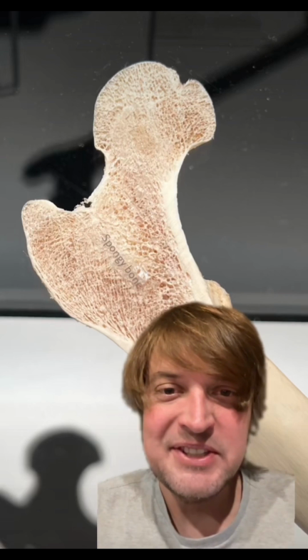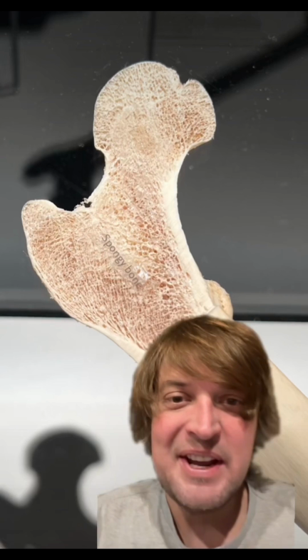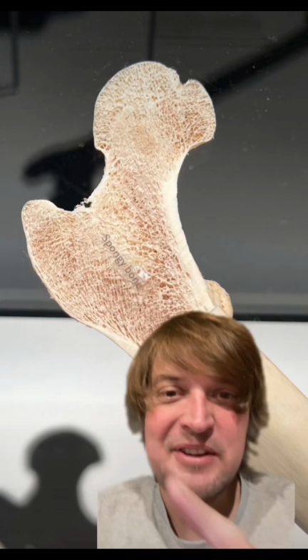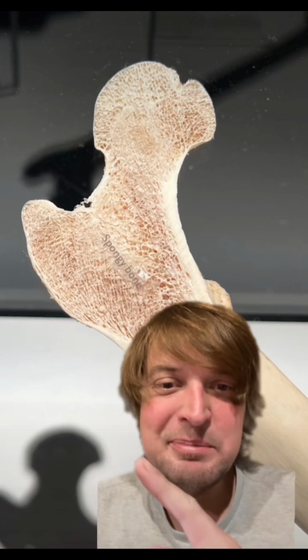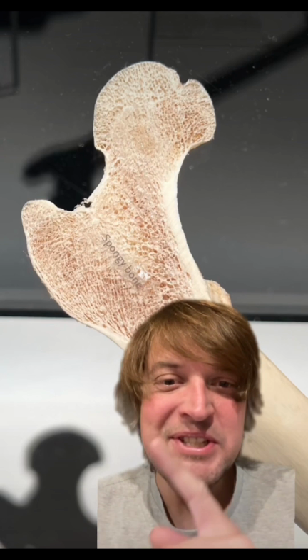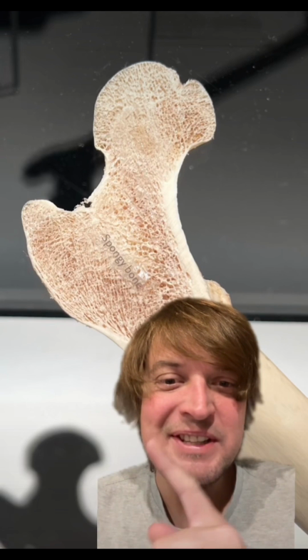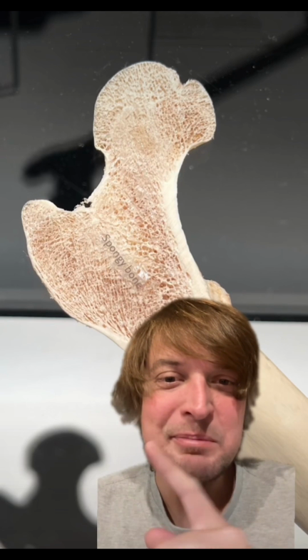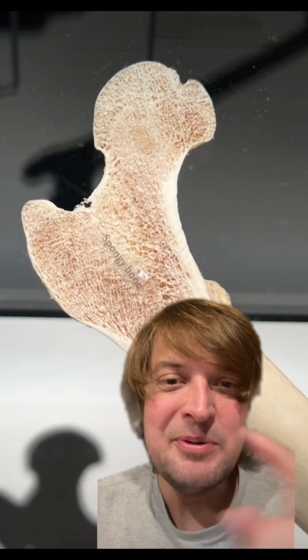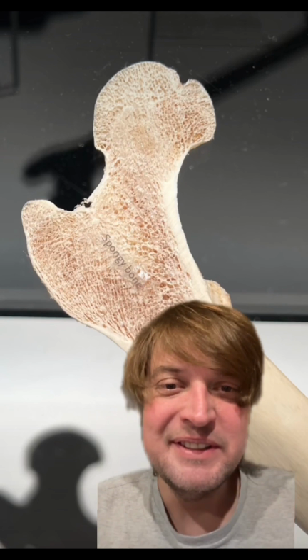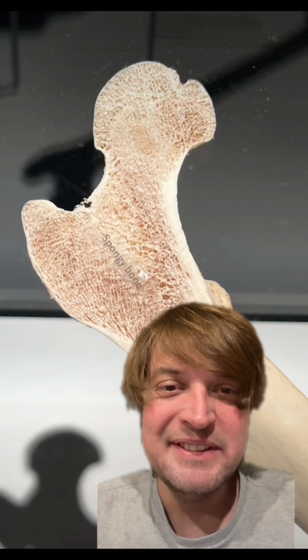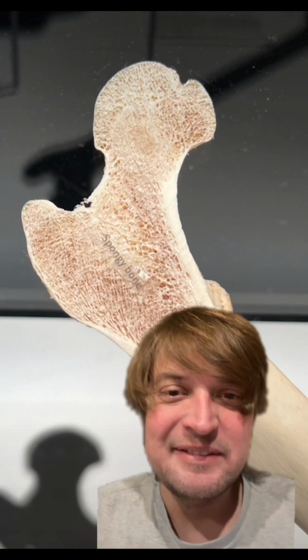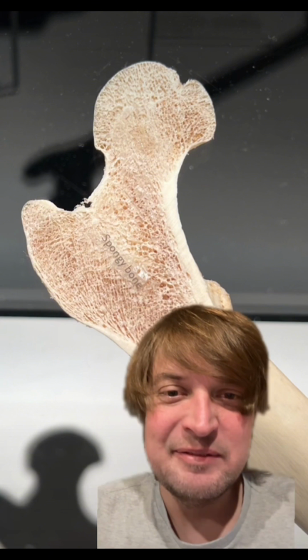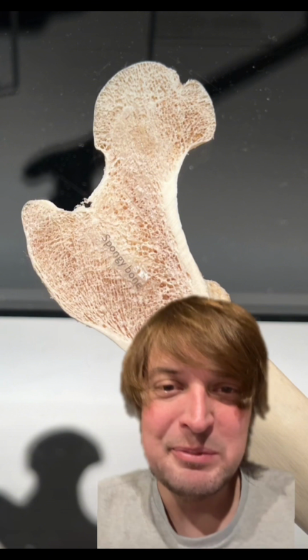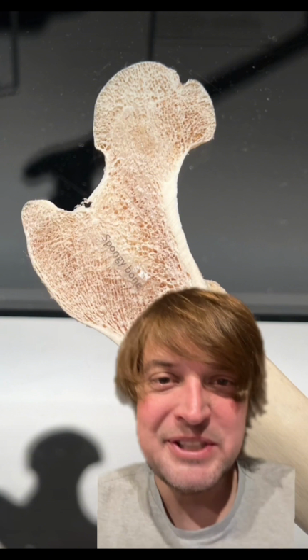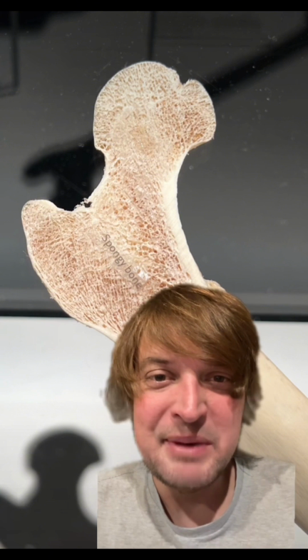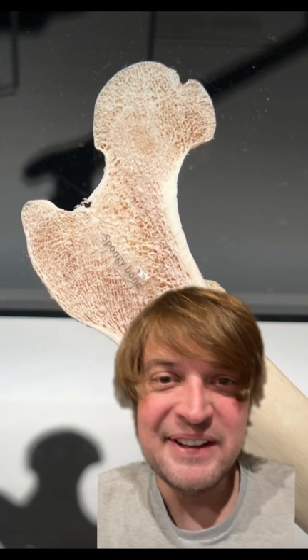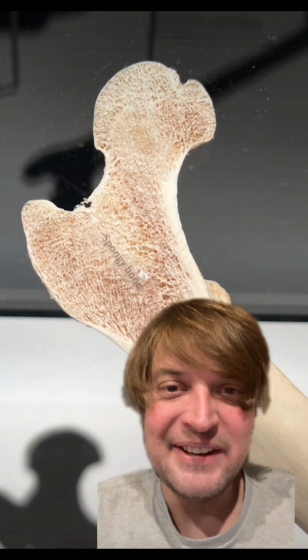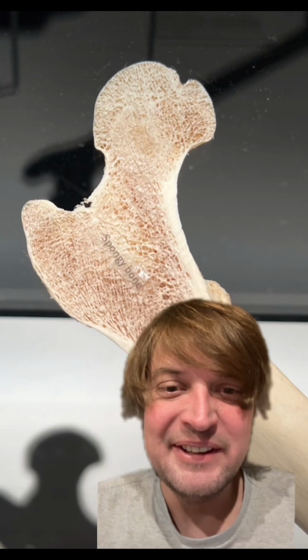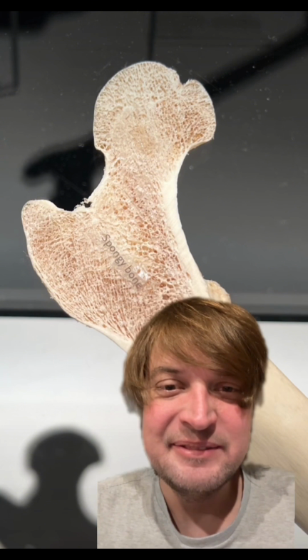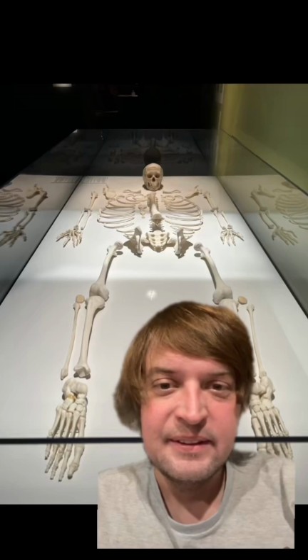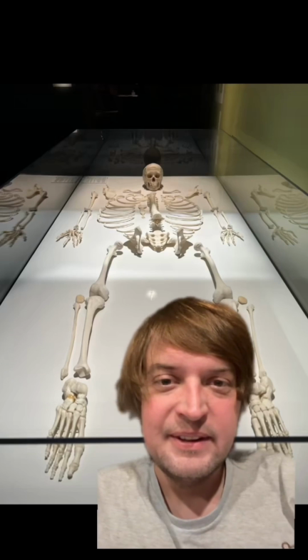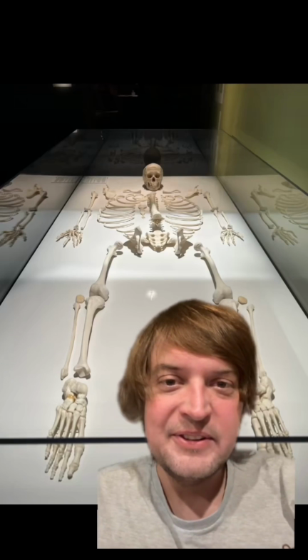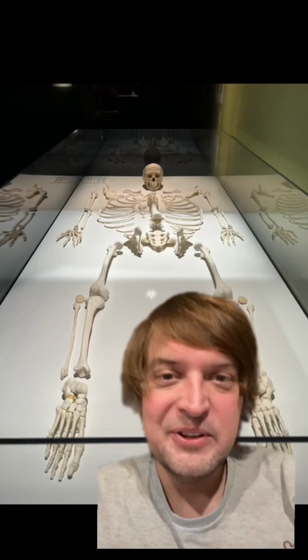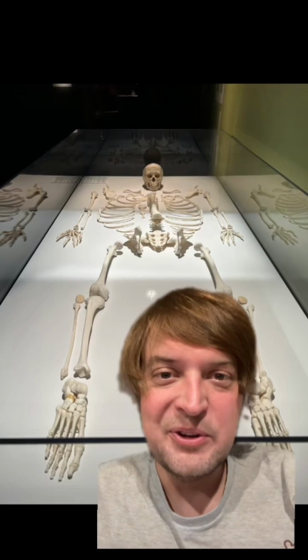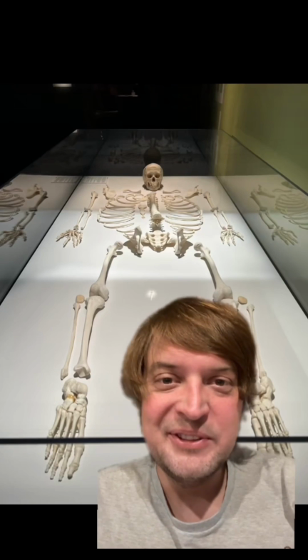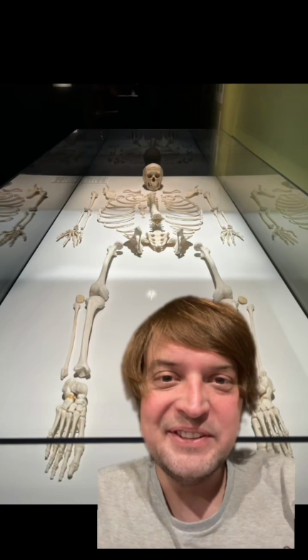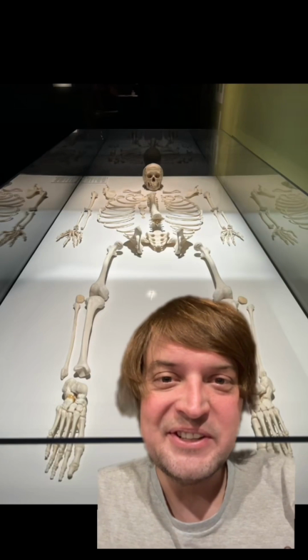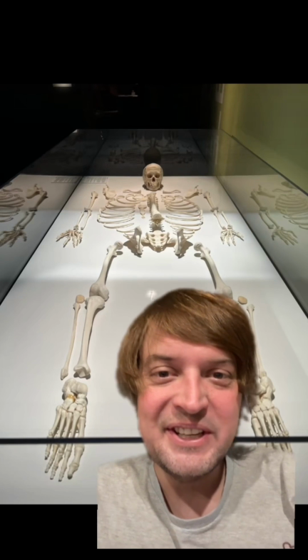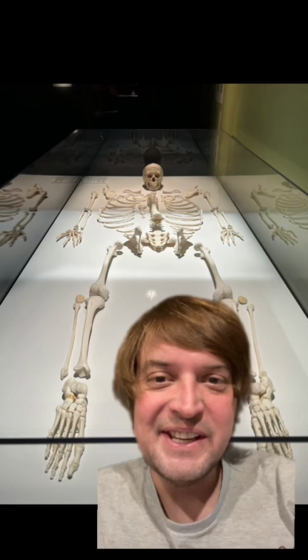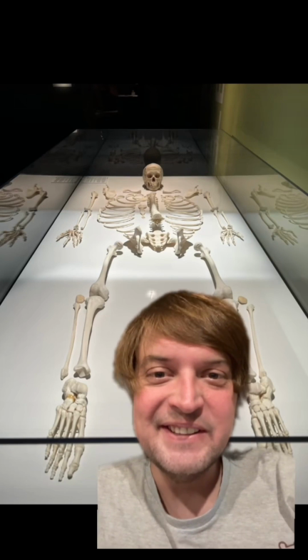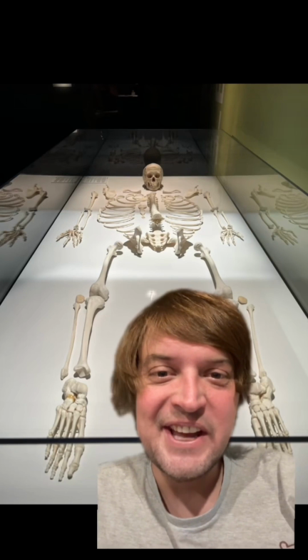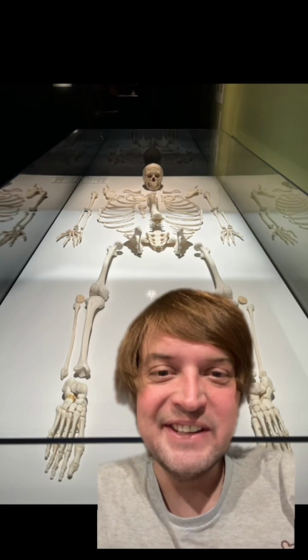Check out how spongy this bone is — blood's made in there. Here's a good old disarticulated skeleton.